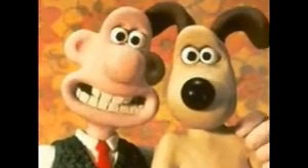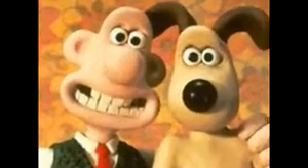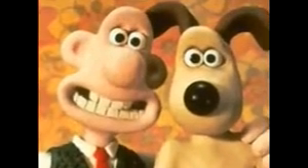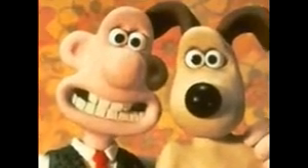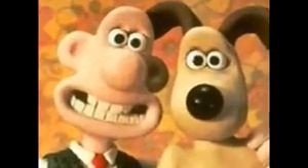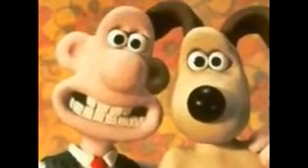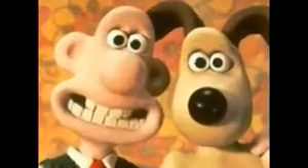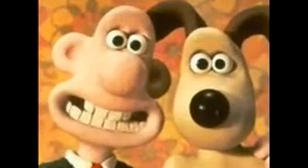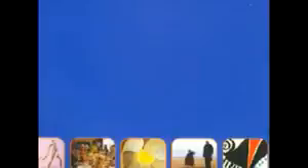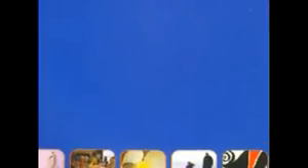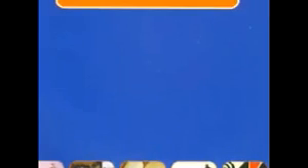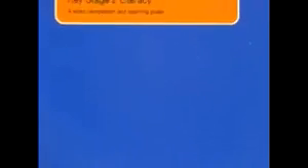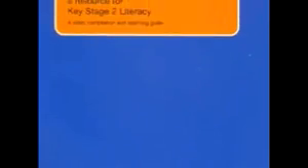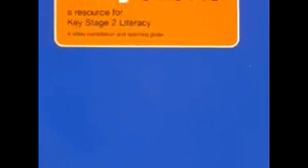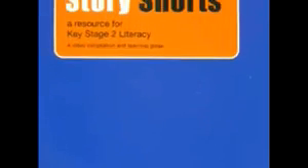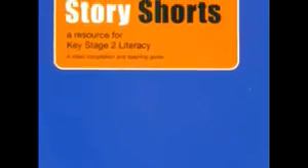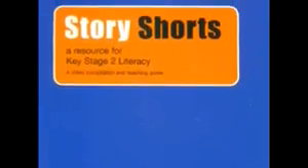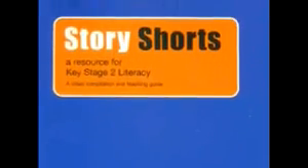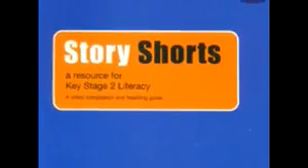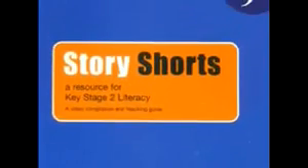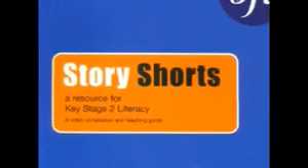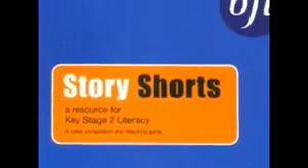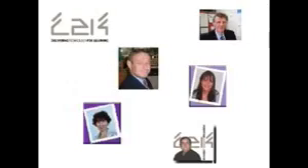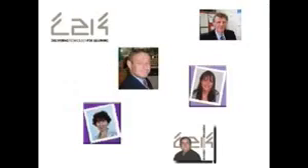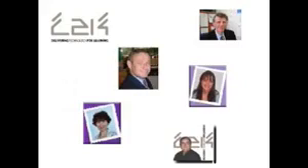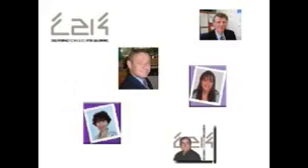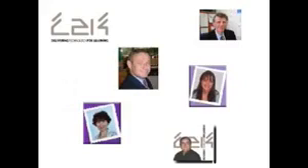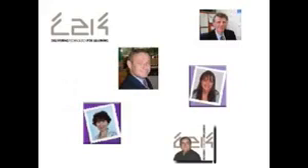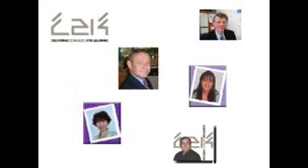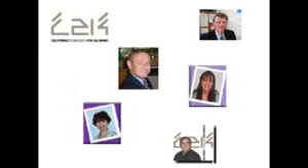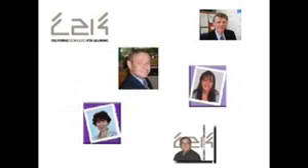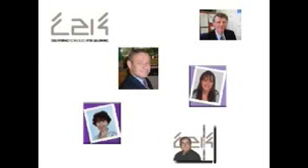This project was inspired by Wallace and Gromit, and support was provided by C2K Curriculum Consultants.